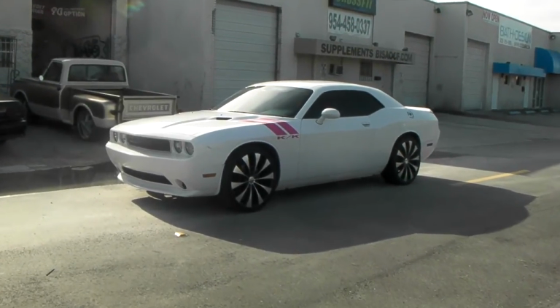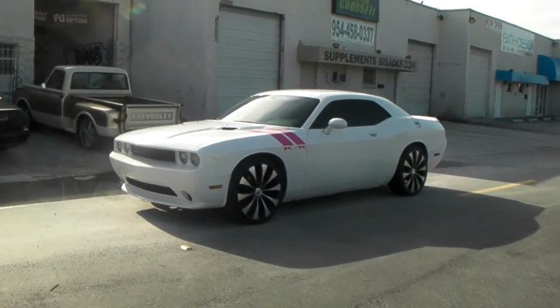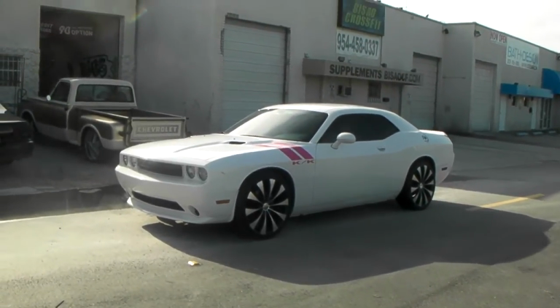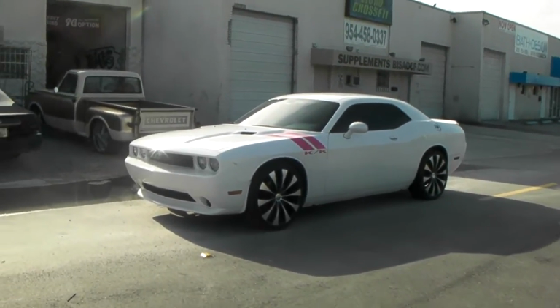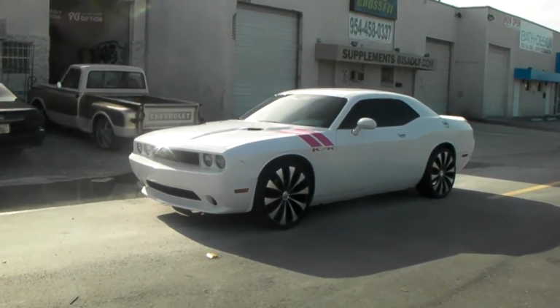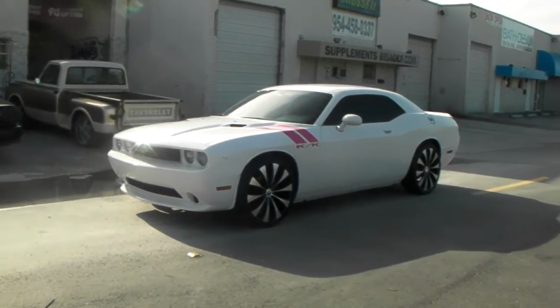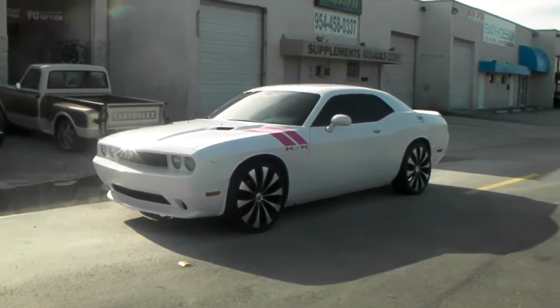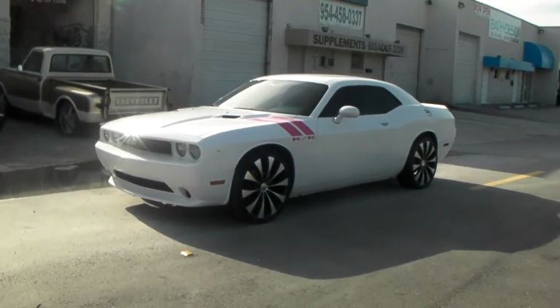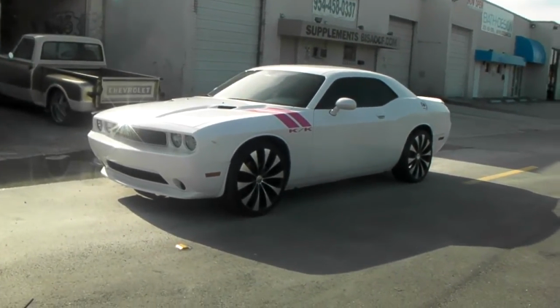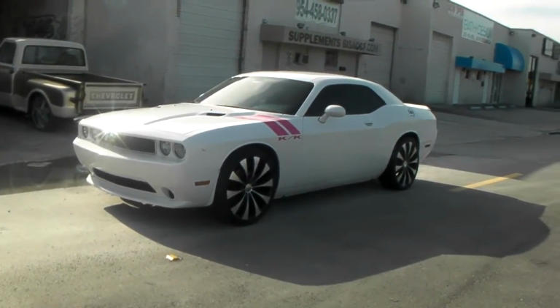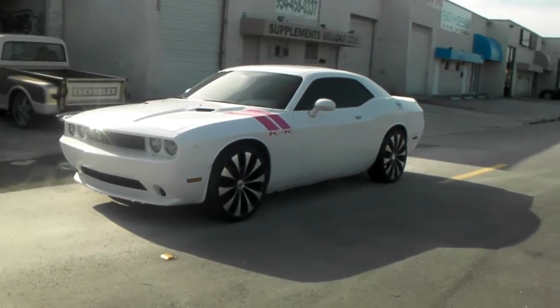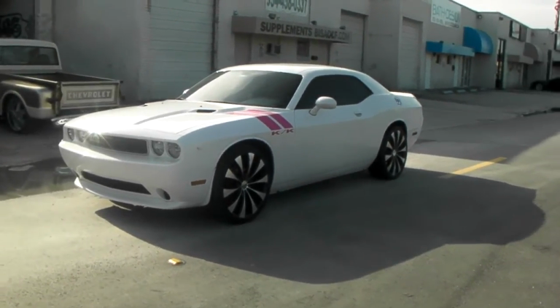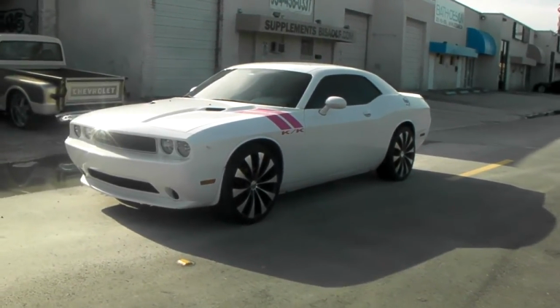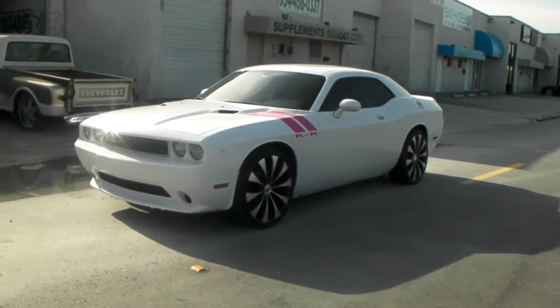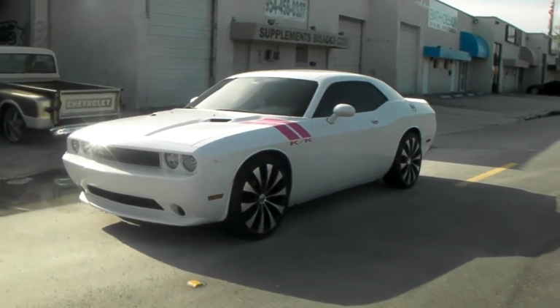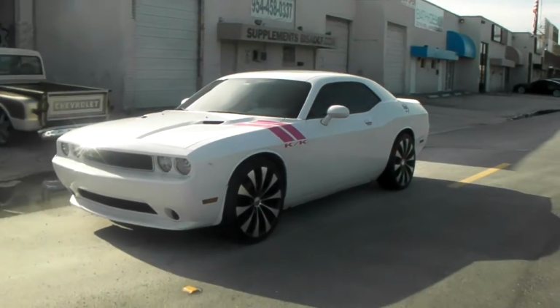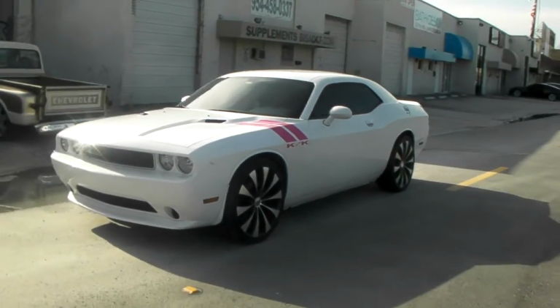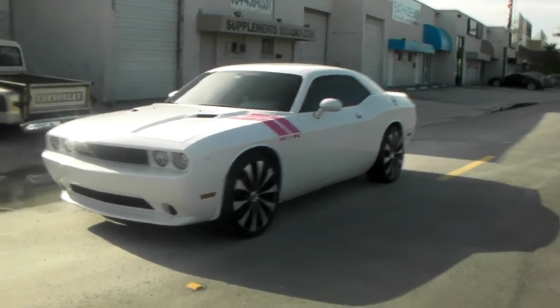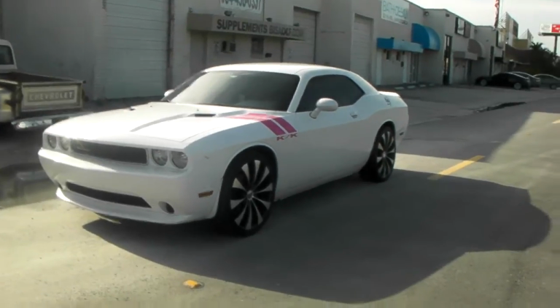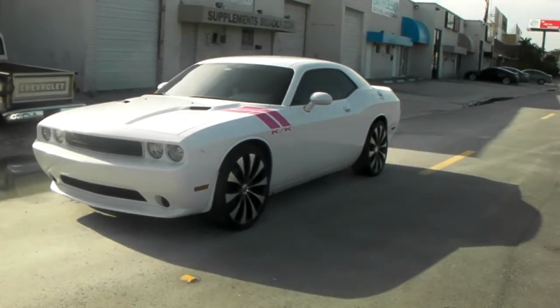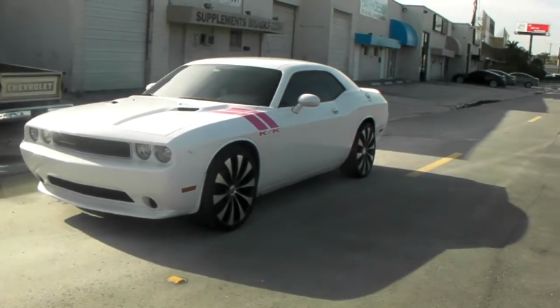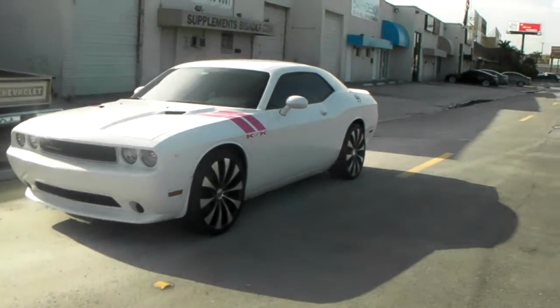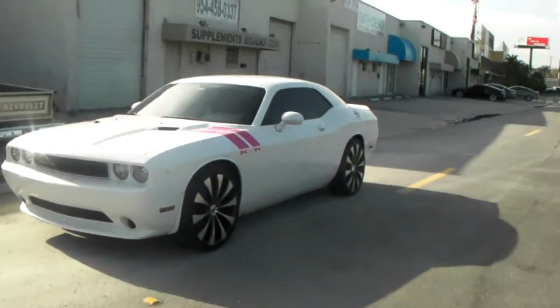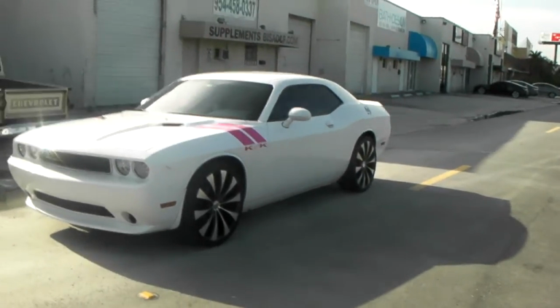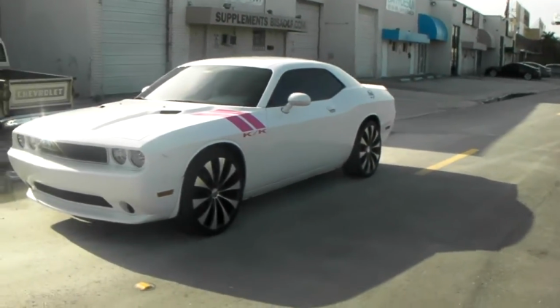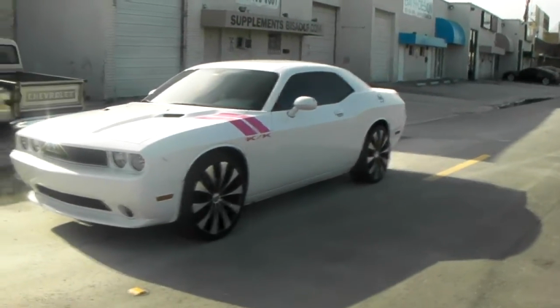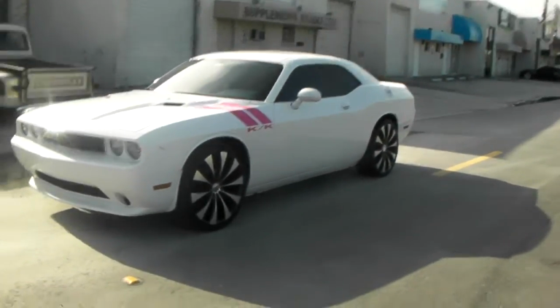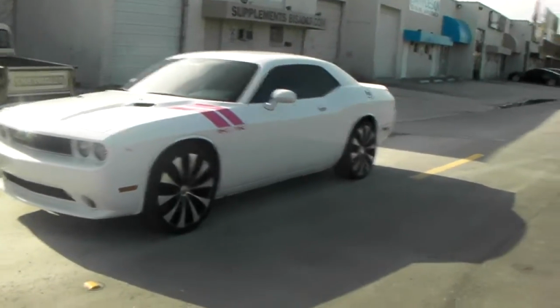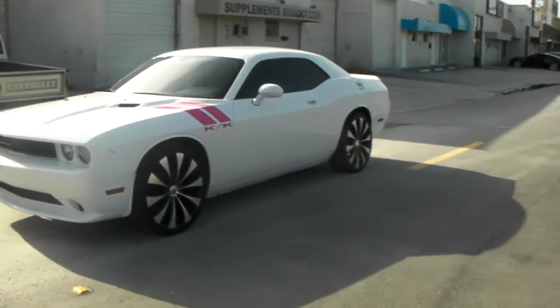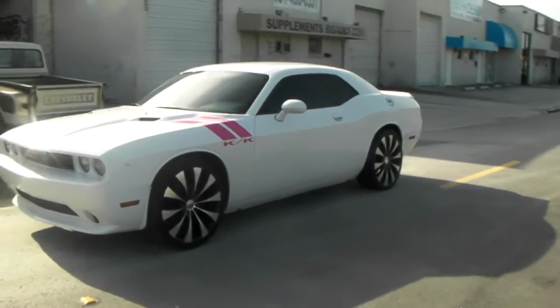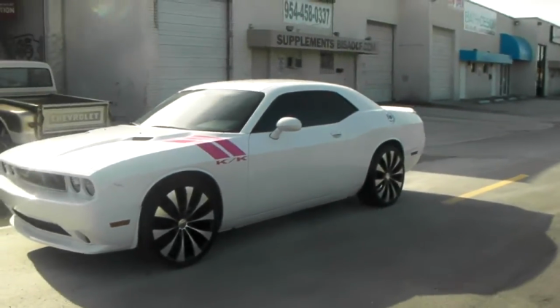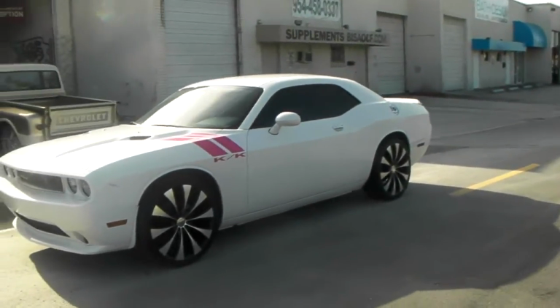Right now we're looking at the 22-inch KMC Fader on the 2010 Dodge Challenger. Got the custom vinyl stripes — we can put those on for you, give us a call.